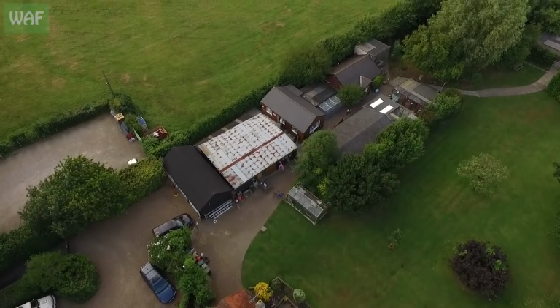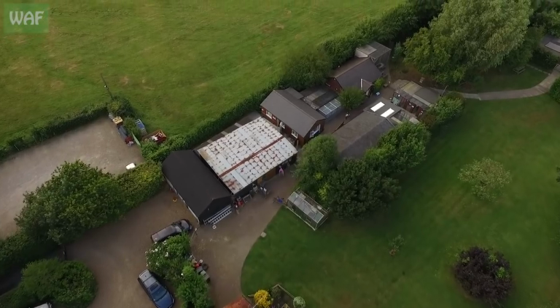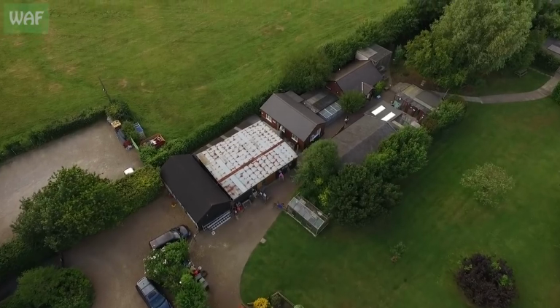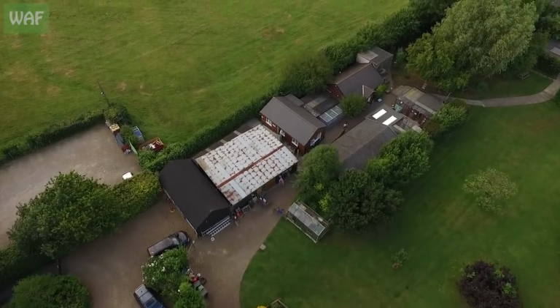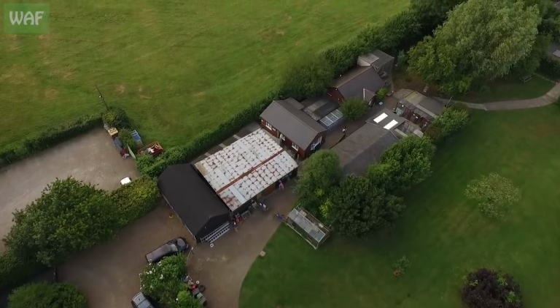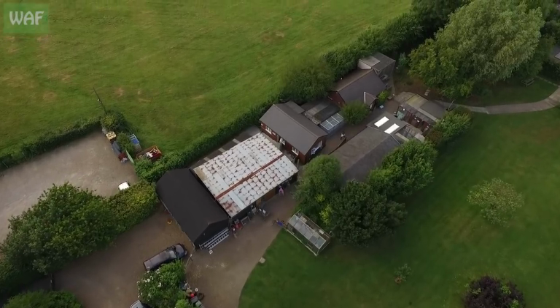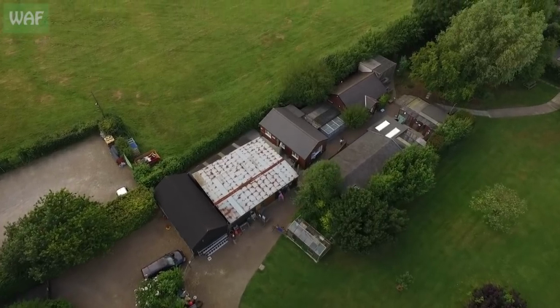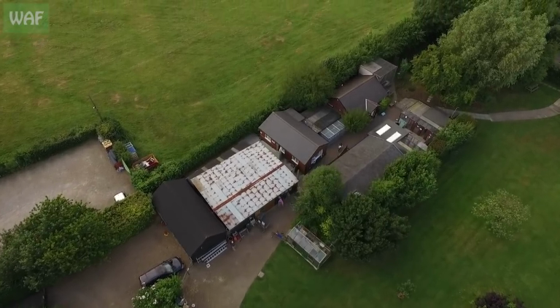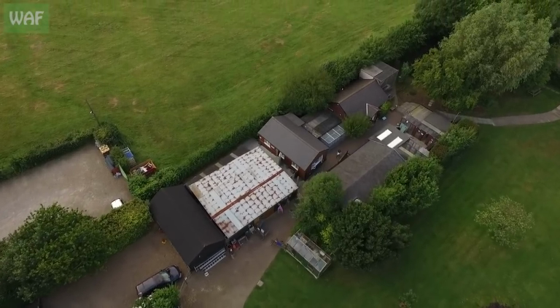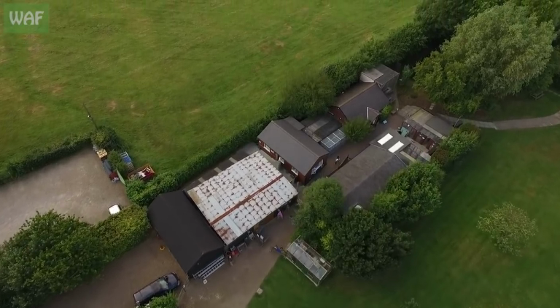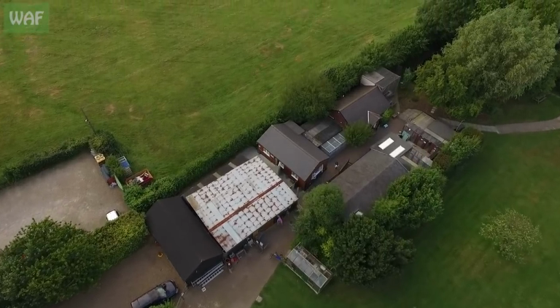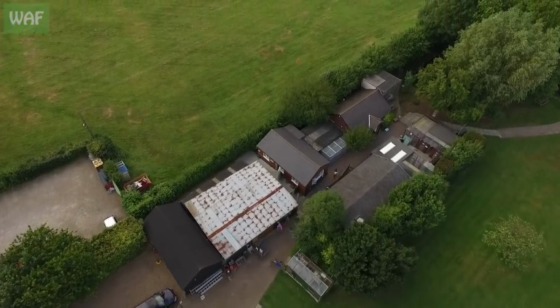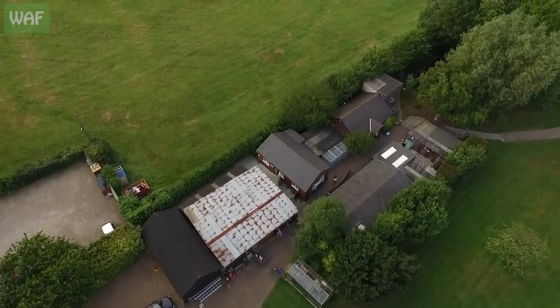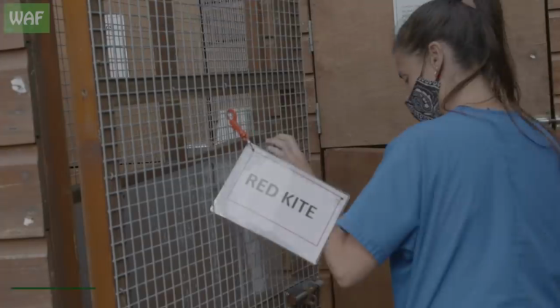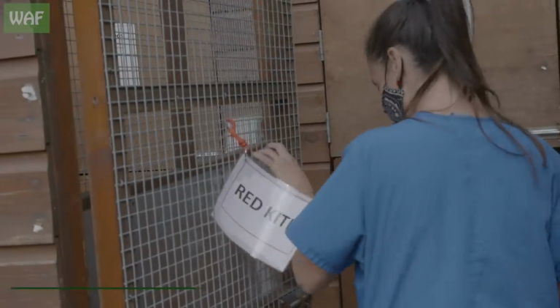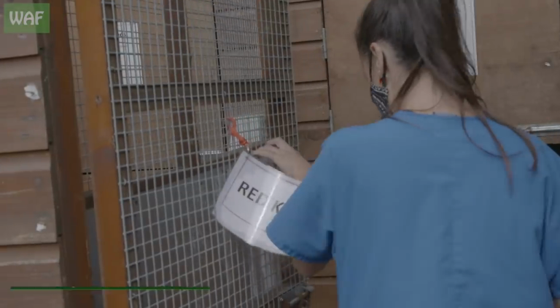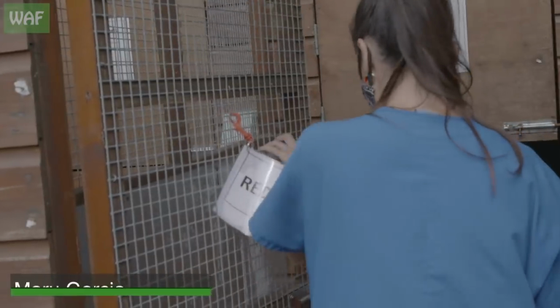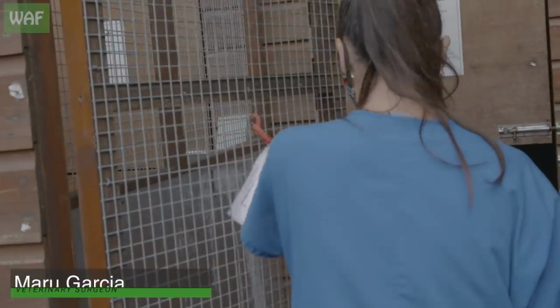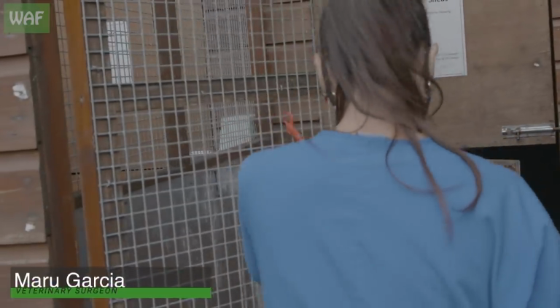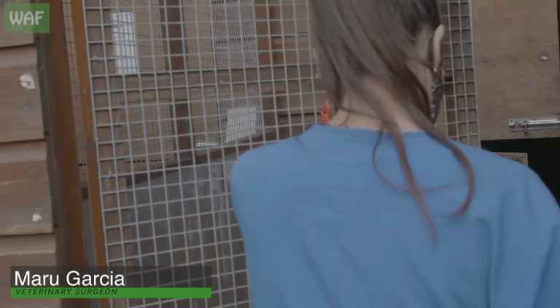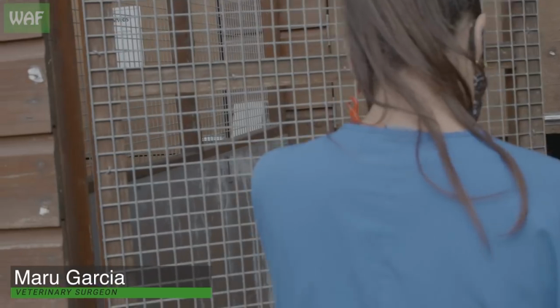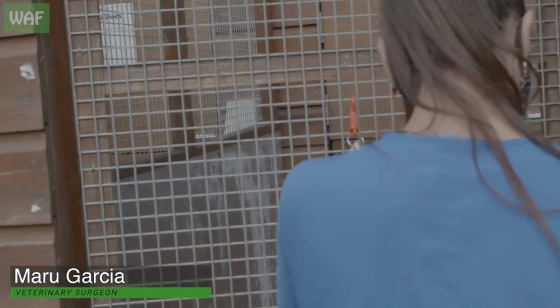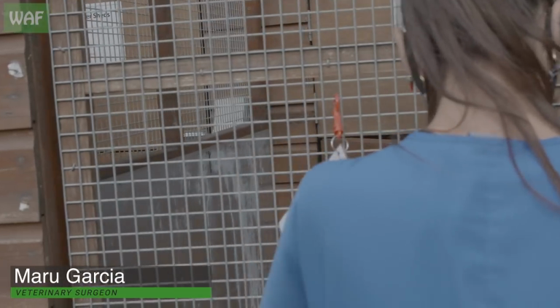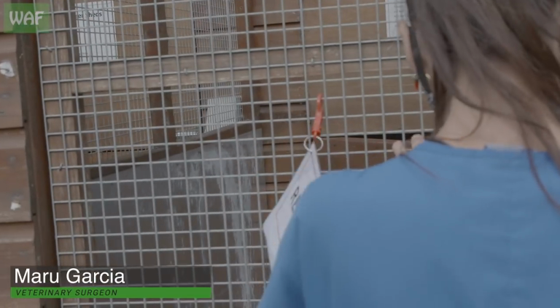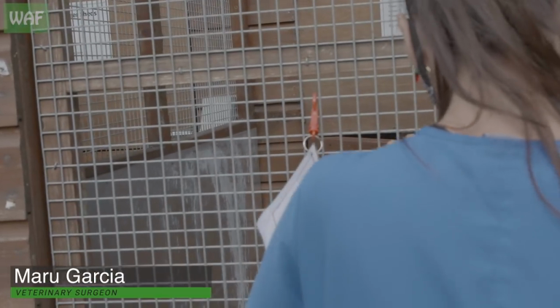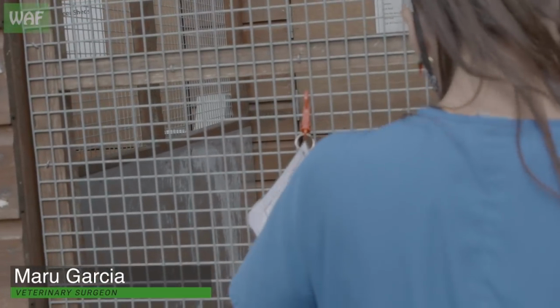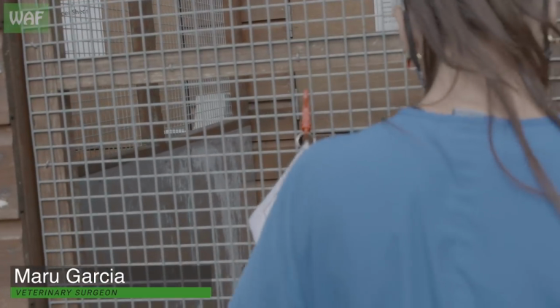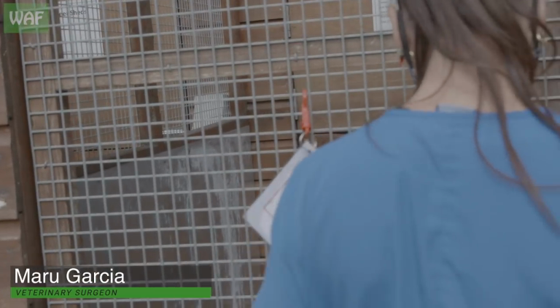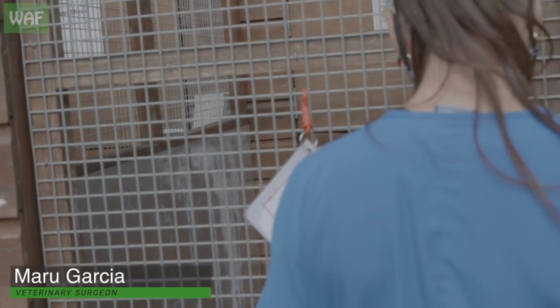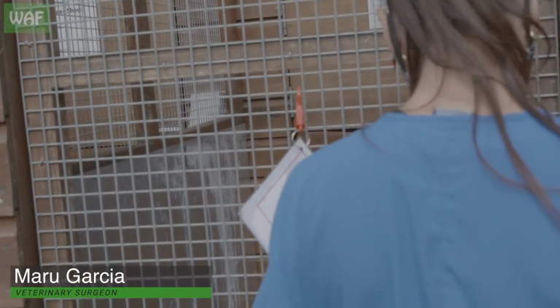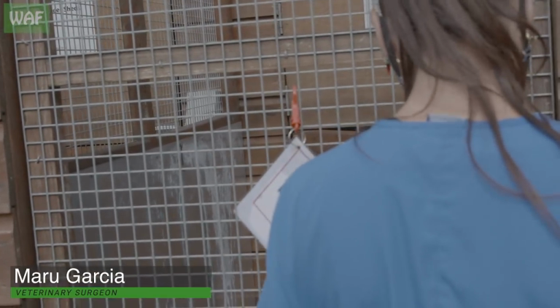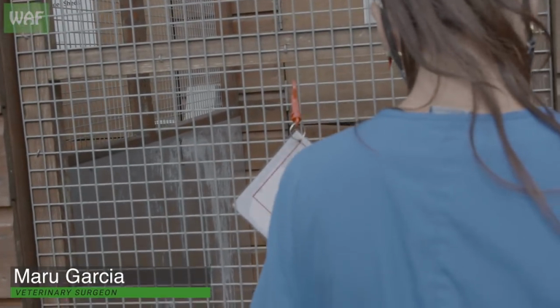After being brought in by the RSPCA, Maru was preparing to replace a red kite's severely damaged feathers.